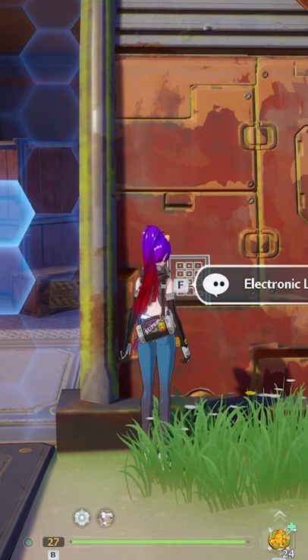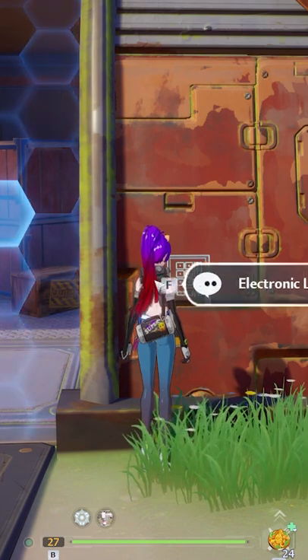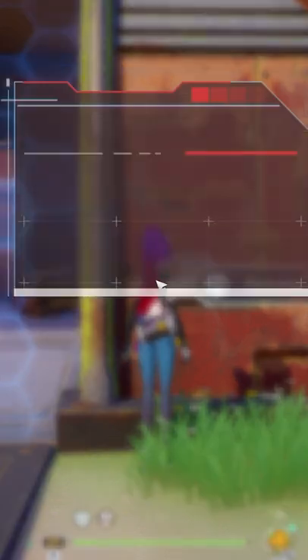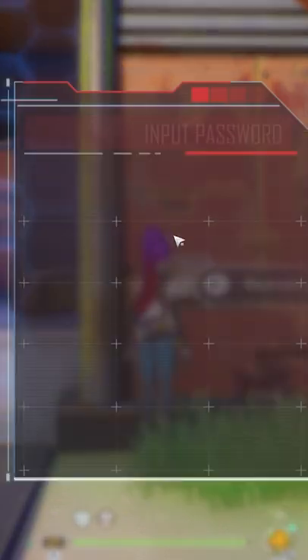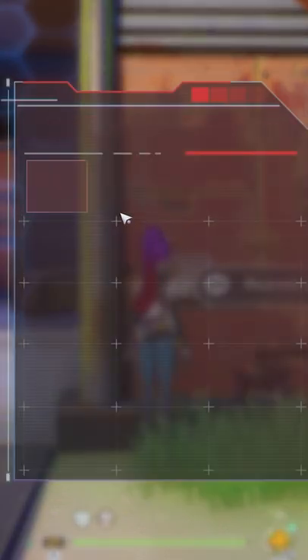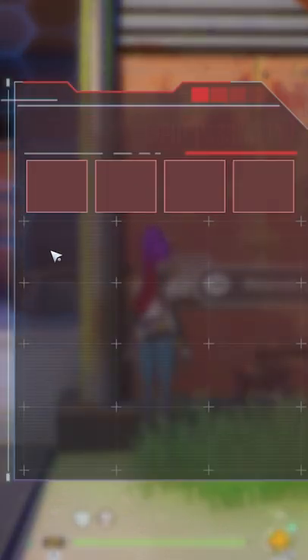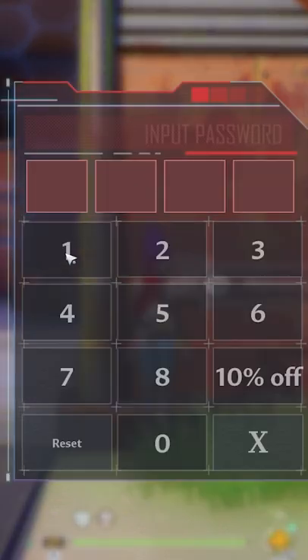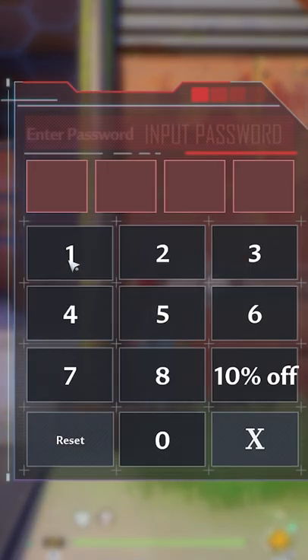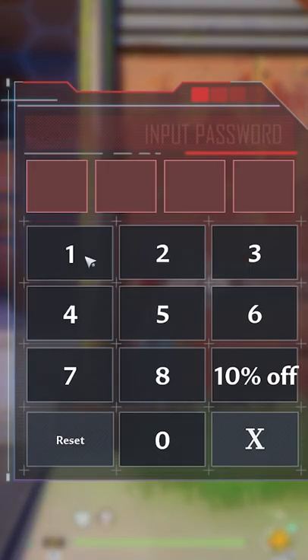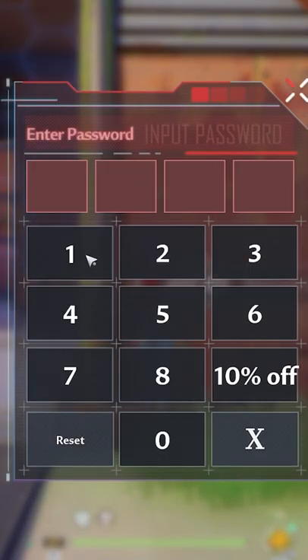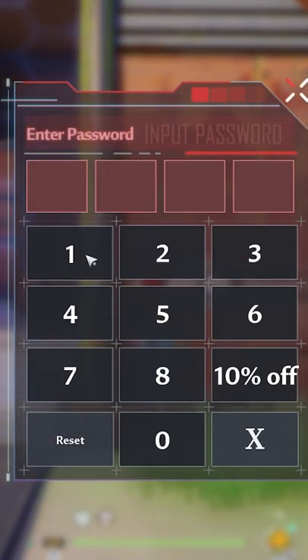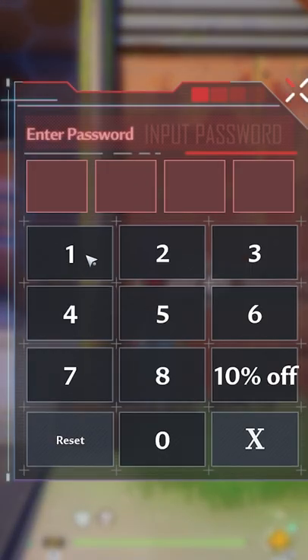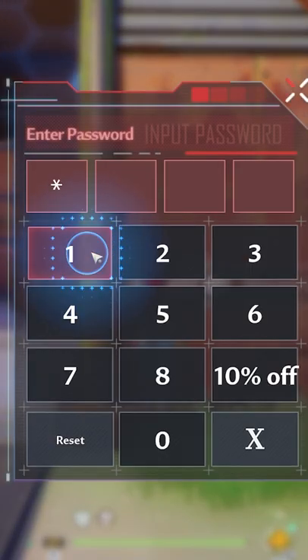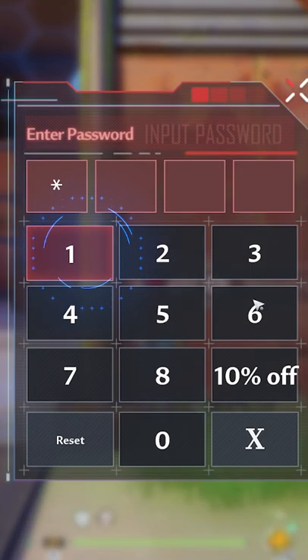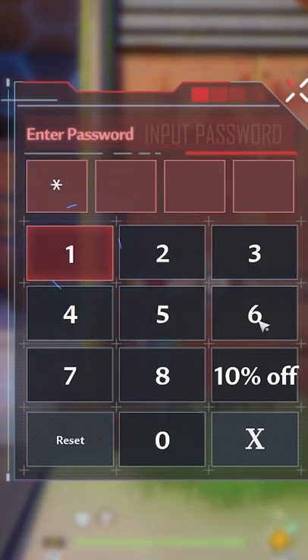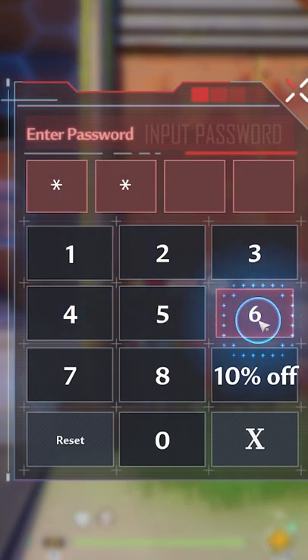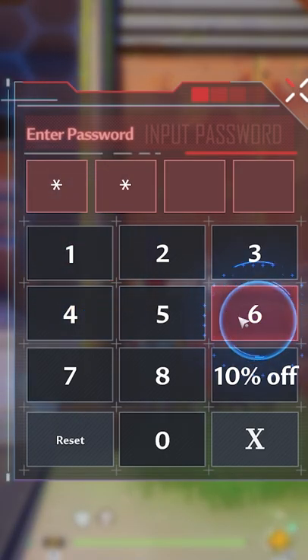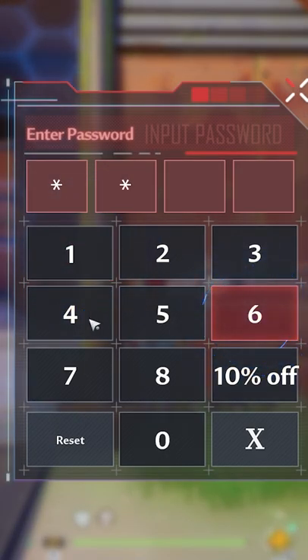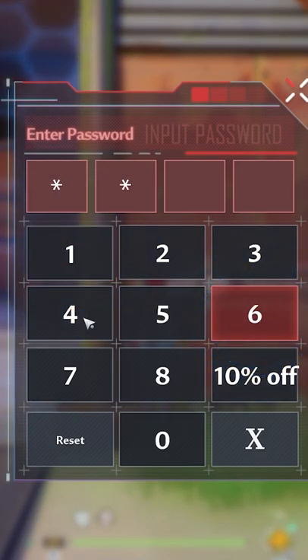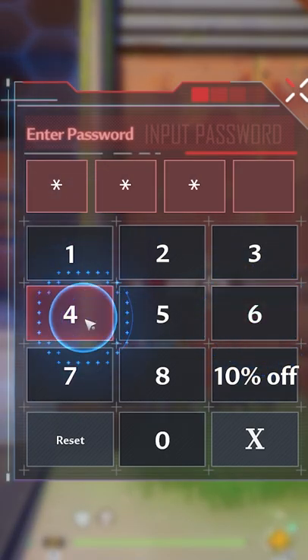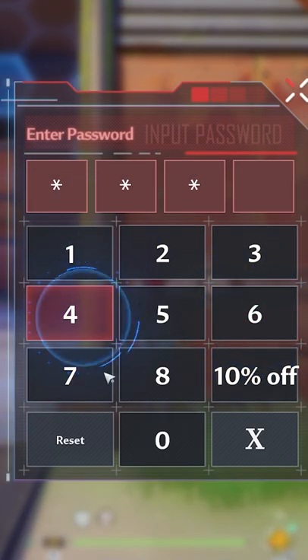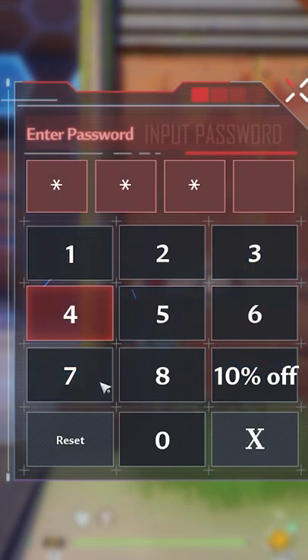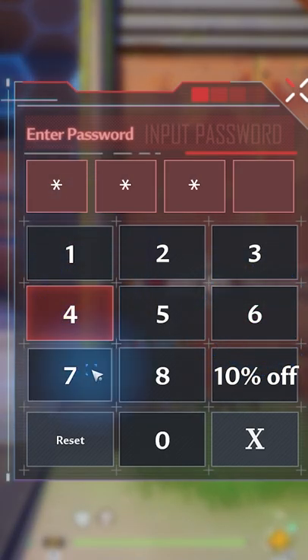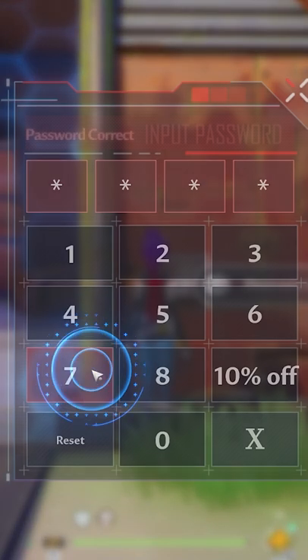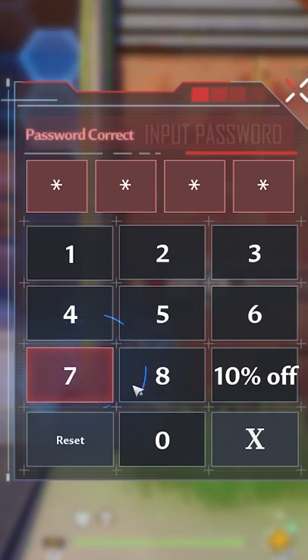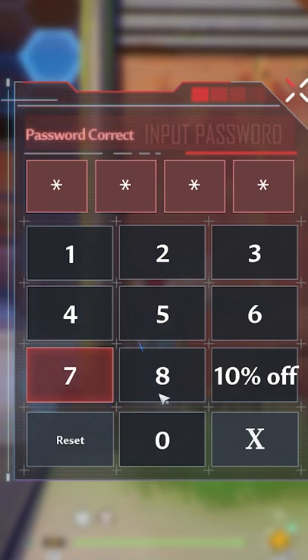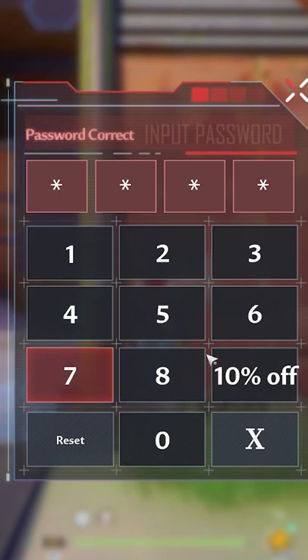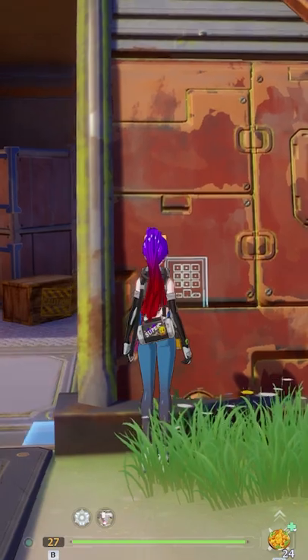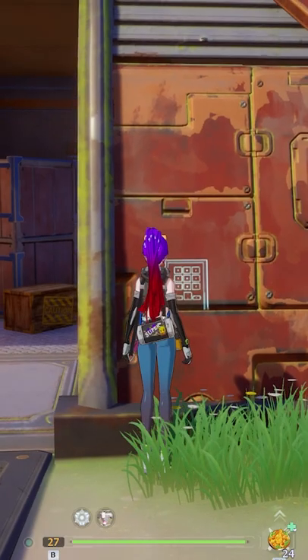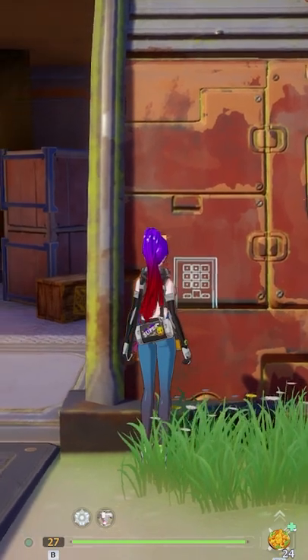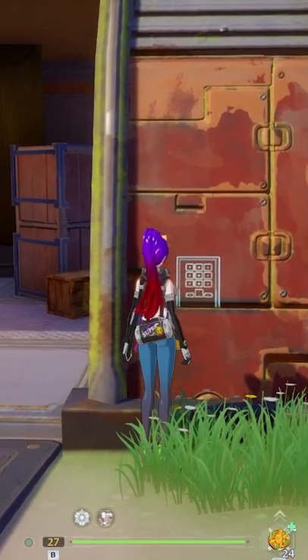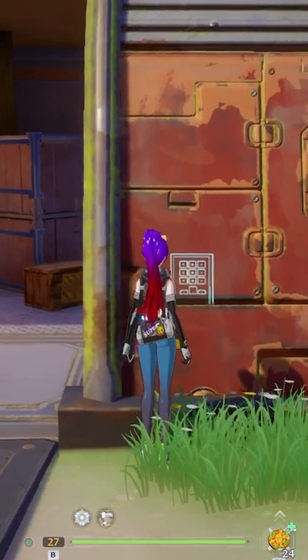The electronic lock — the code is simply 1647. Password correct.